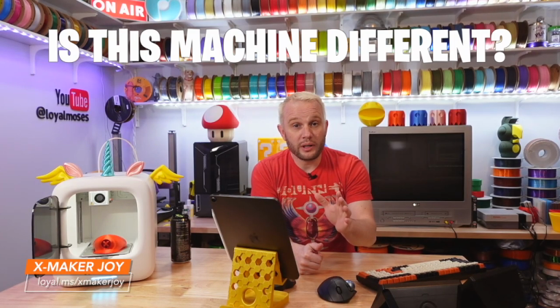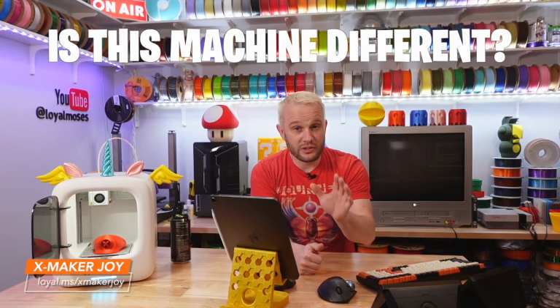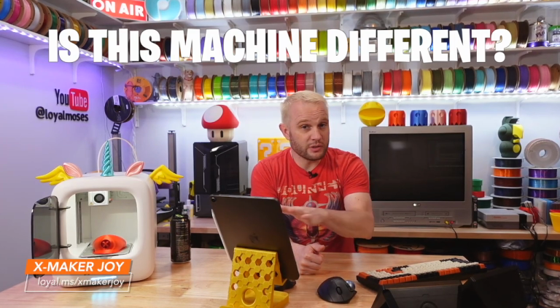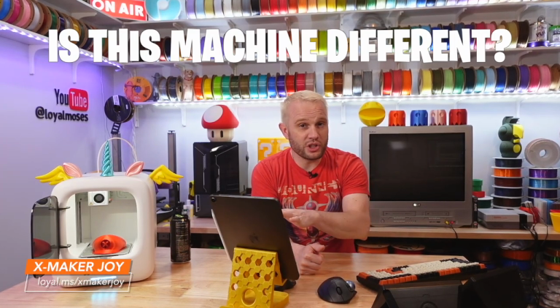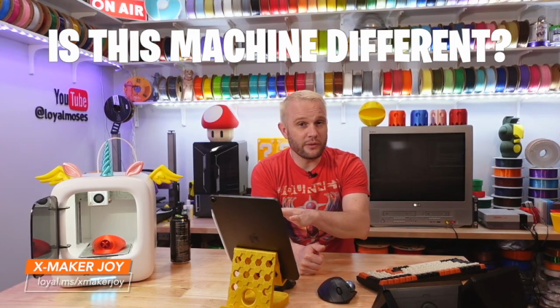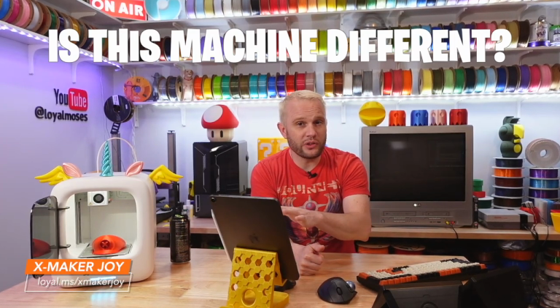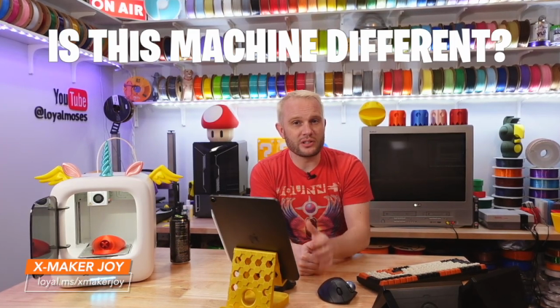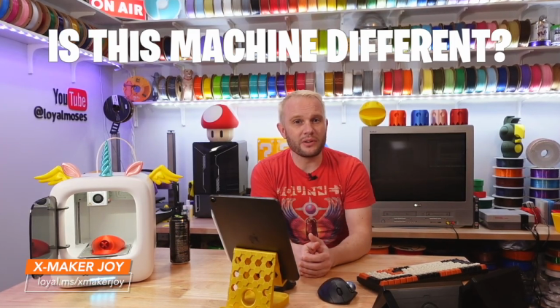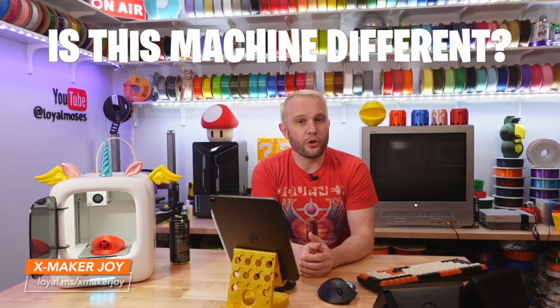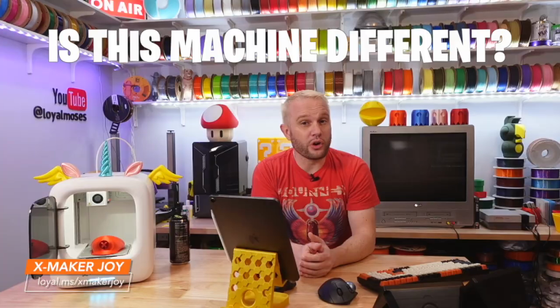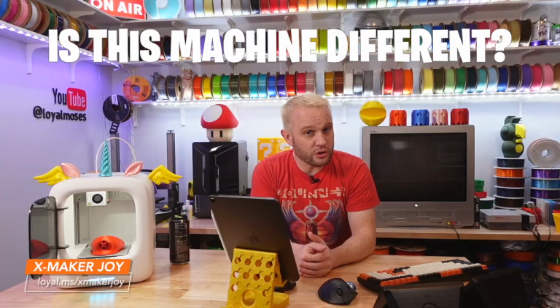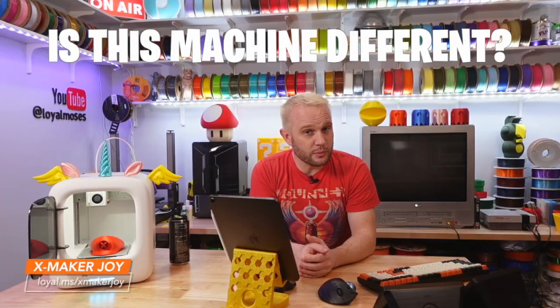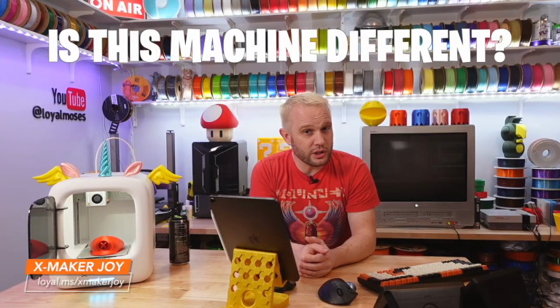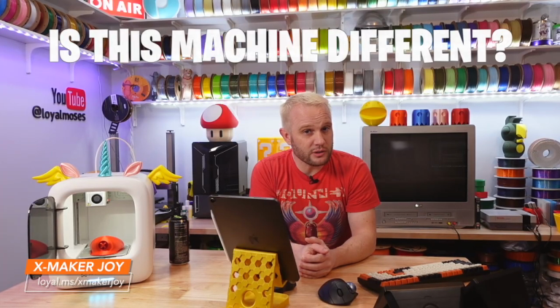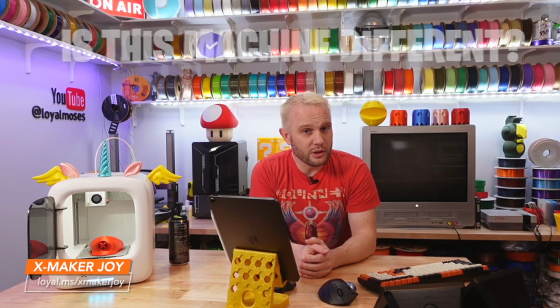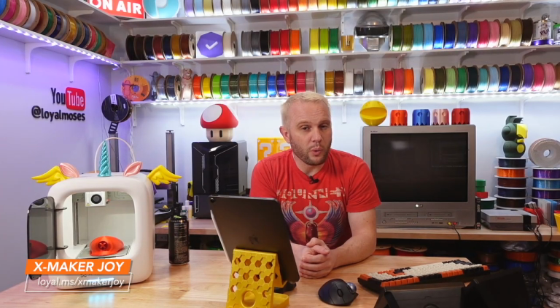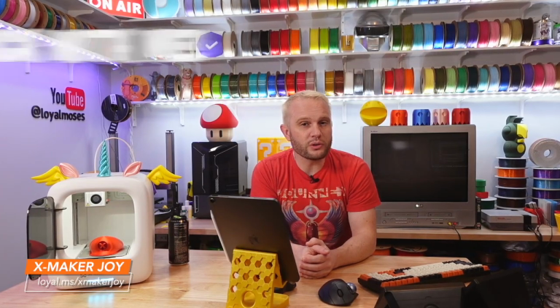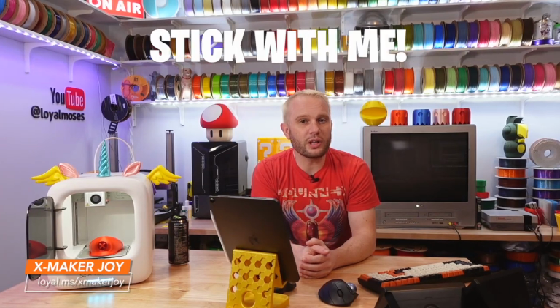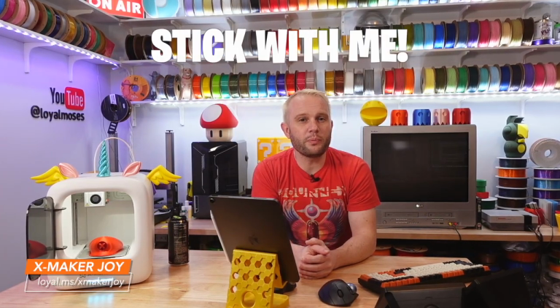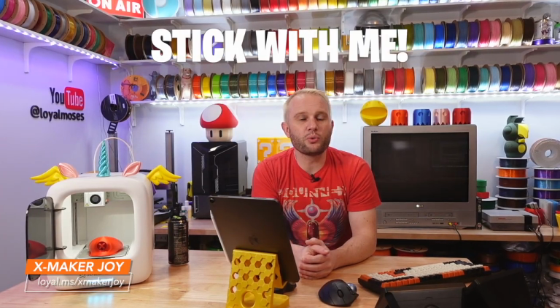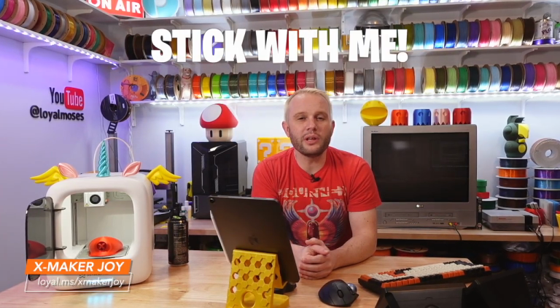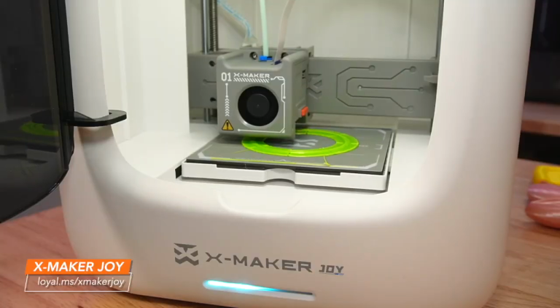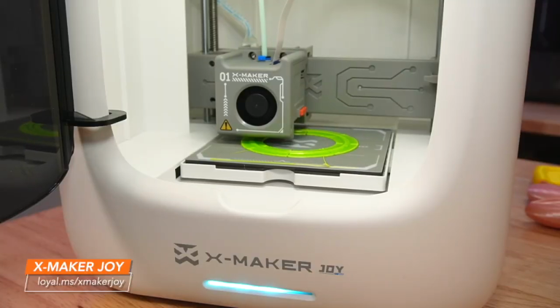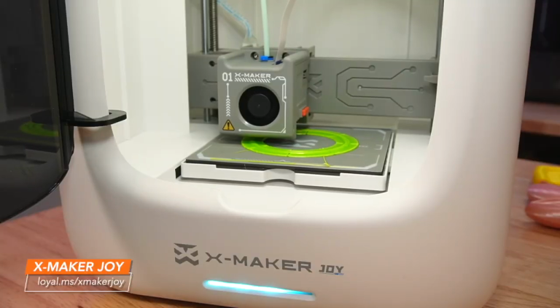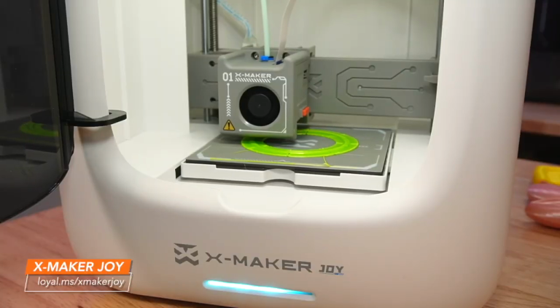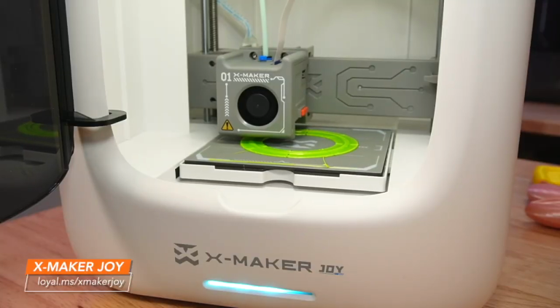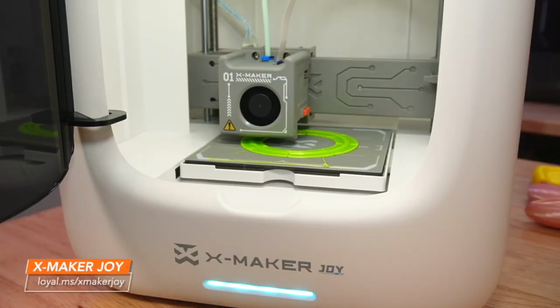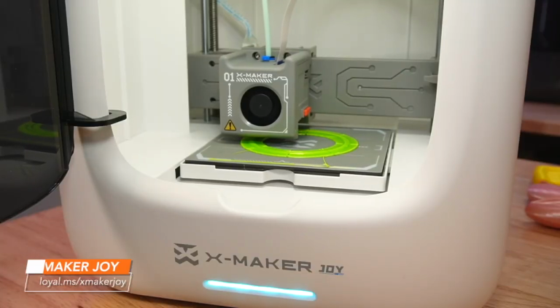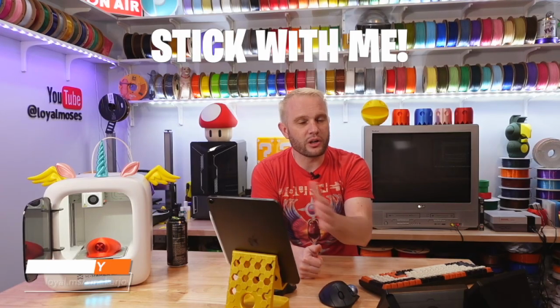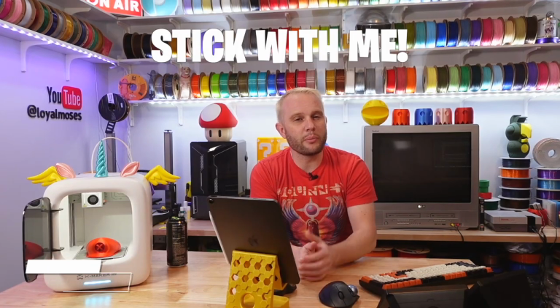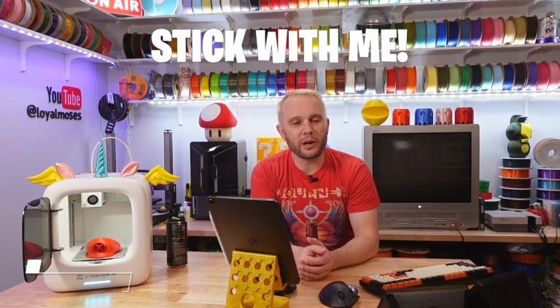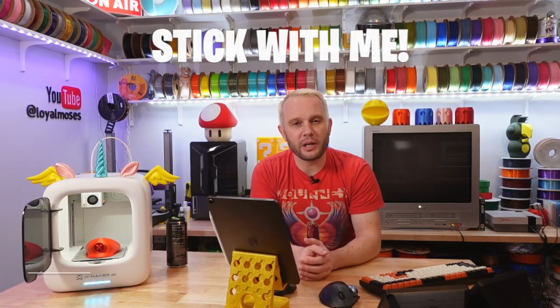Is this machine different than some of the other not-so-good machines? Stick with me through to the end and we'll go over all of it and I'll give you my recommendation.